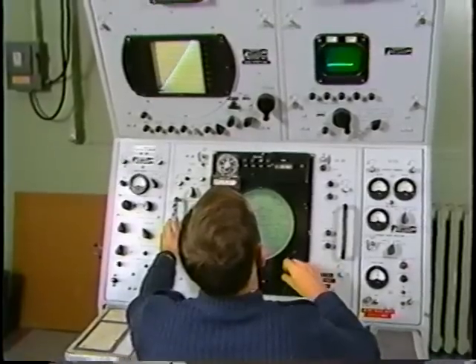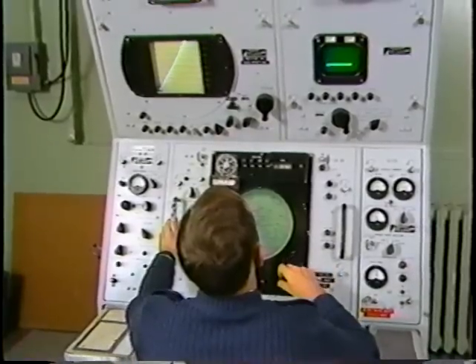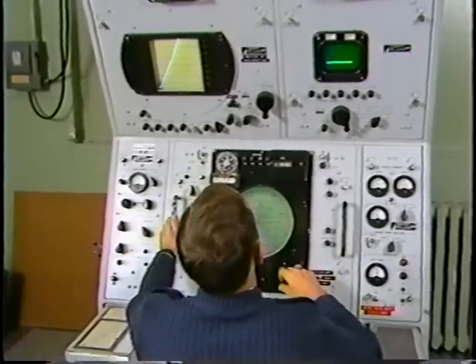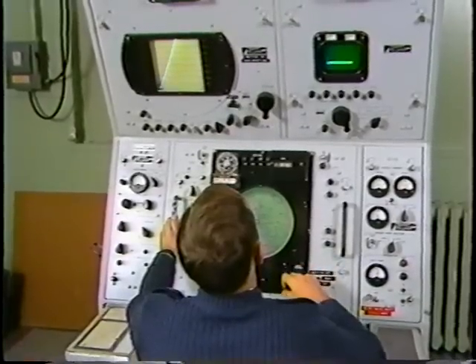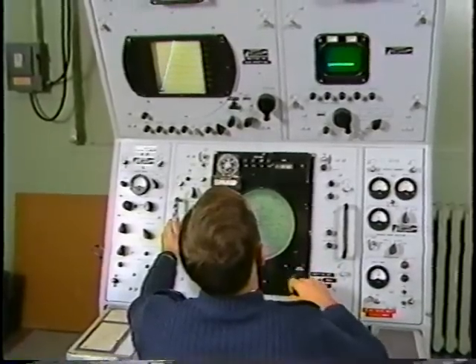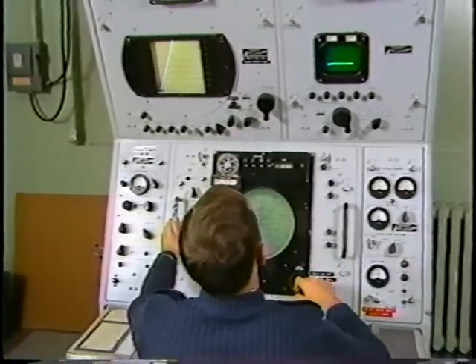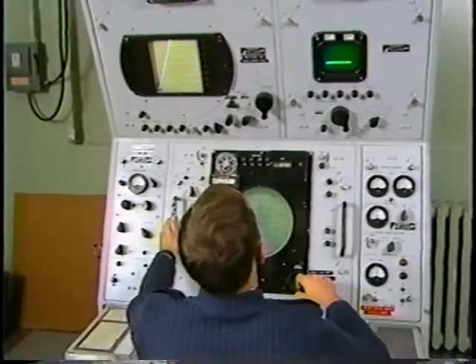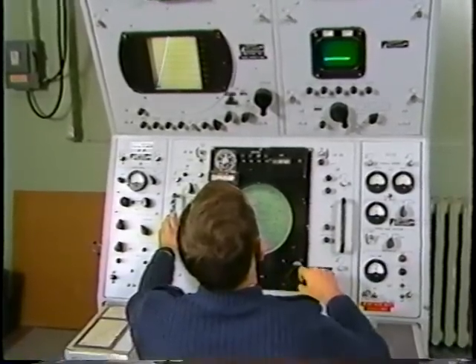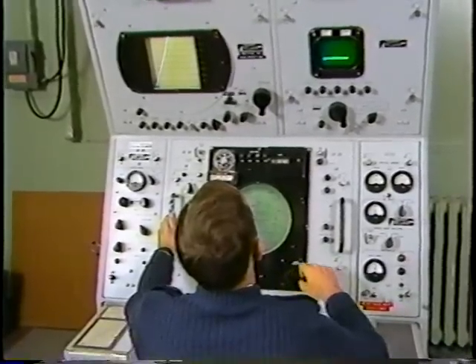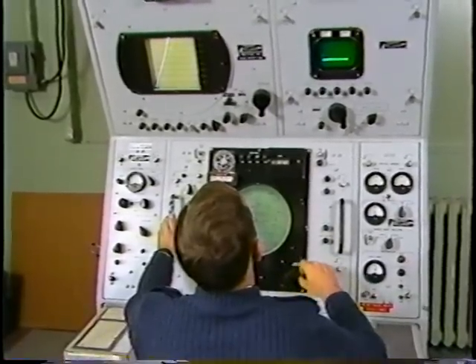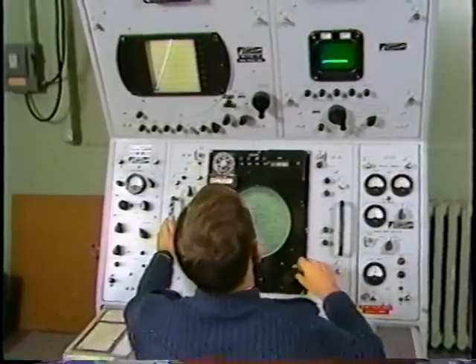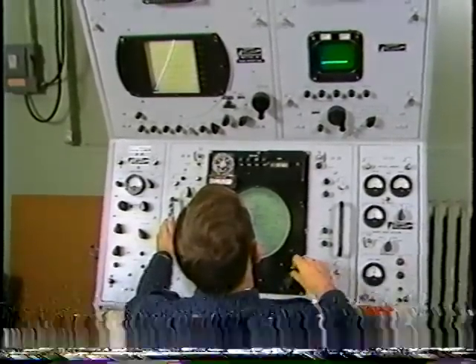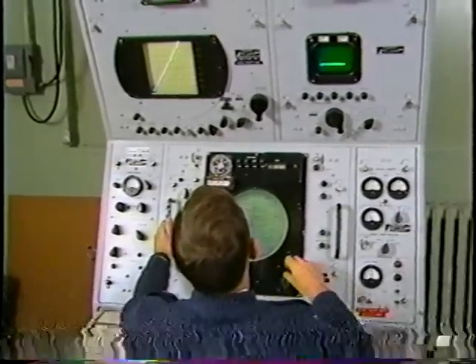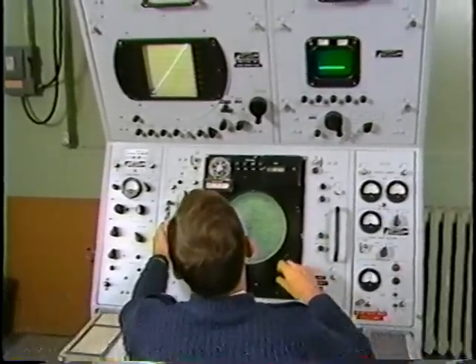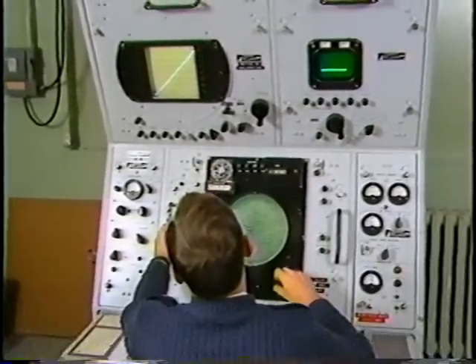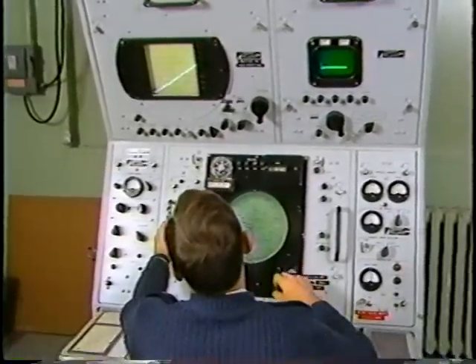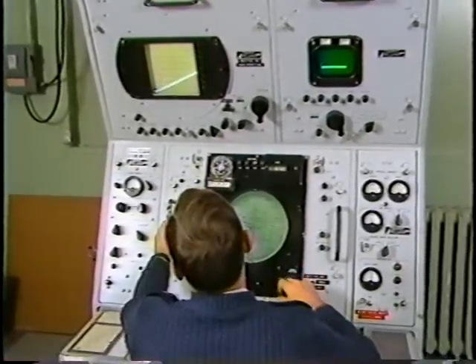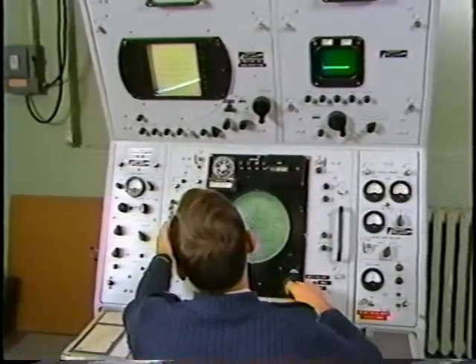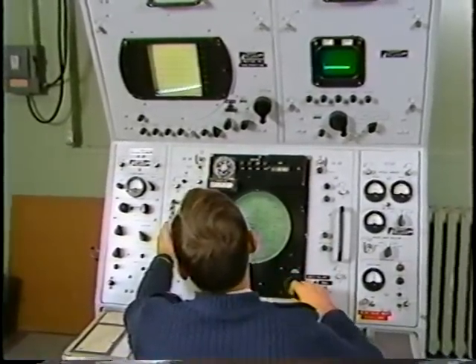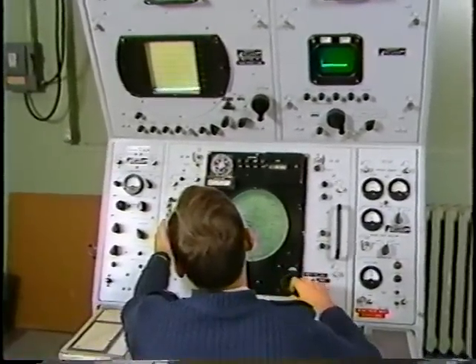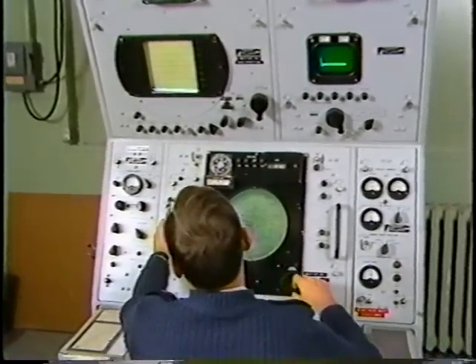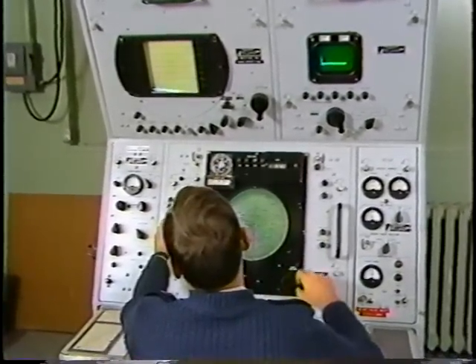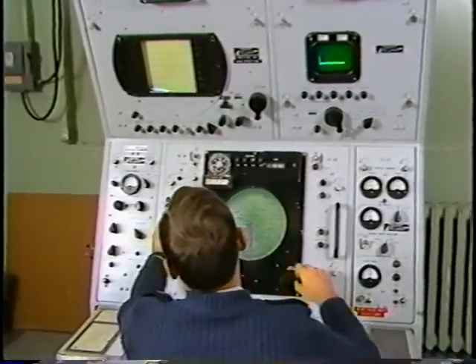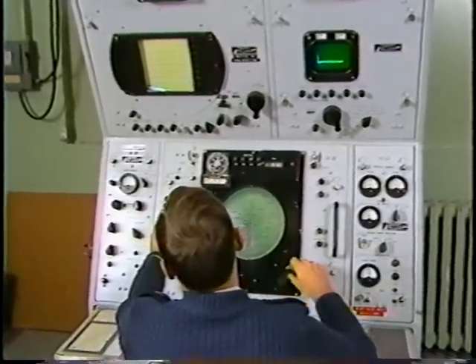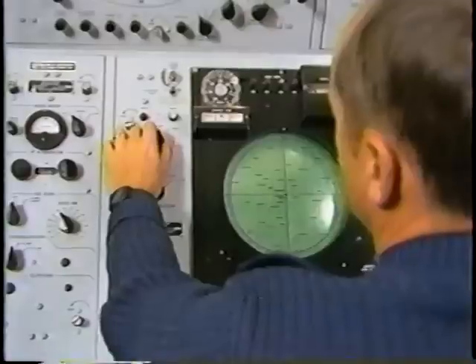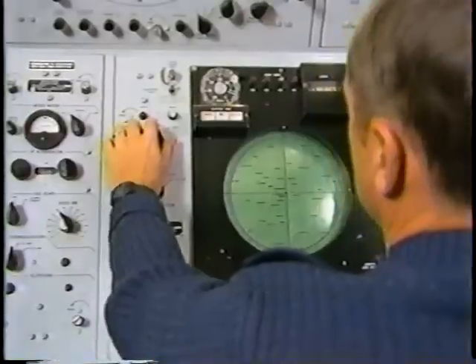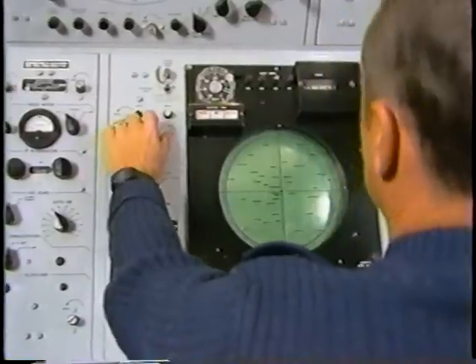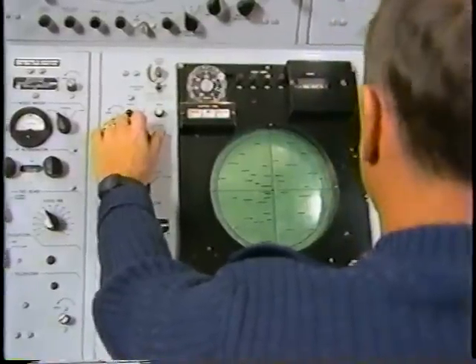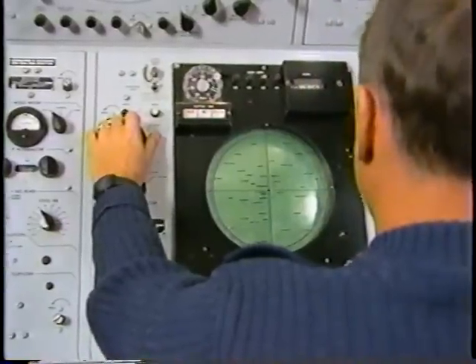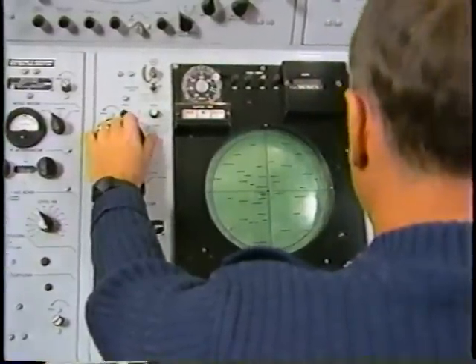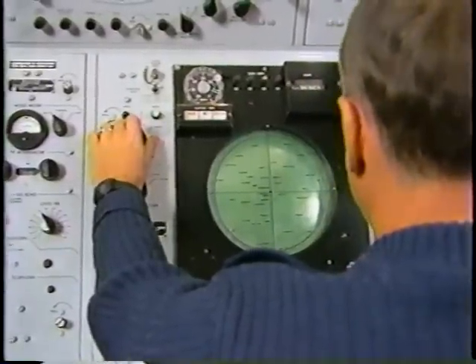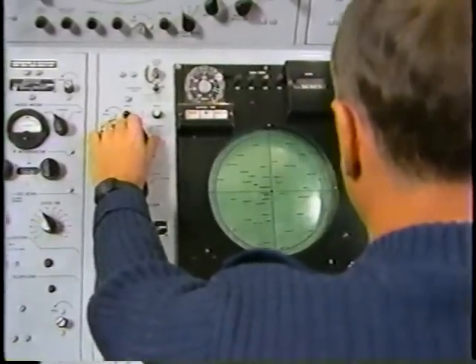Weather studies have always been a strong point at Chanute, and you can find our graduates at weather stations all over the world.